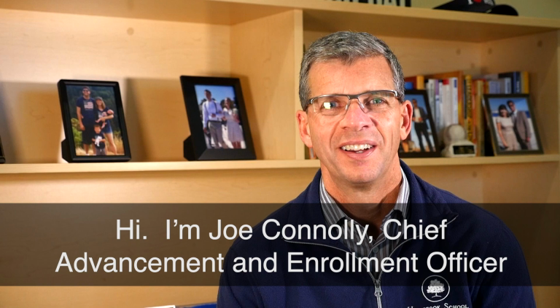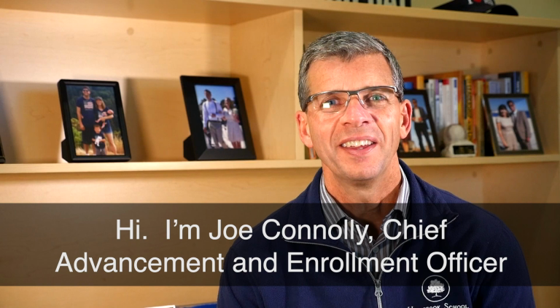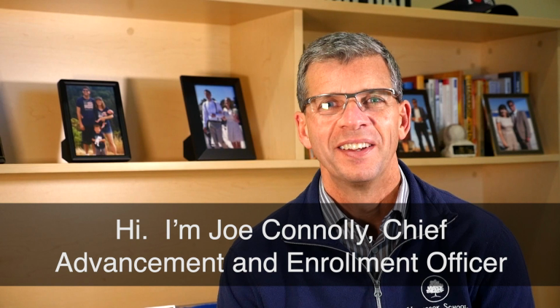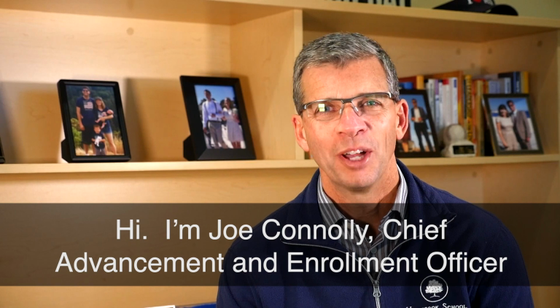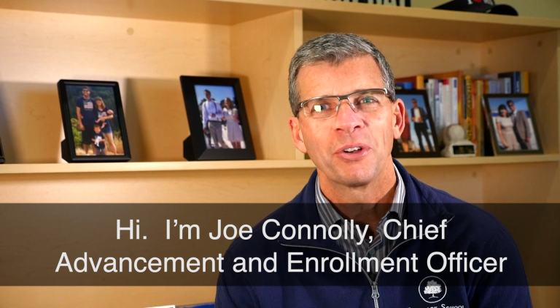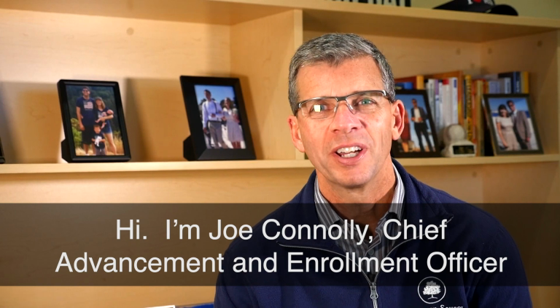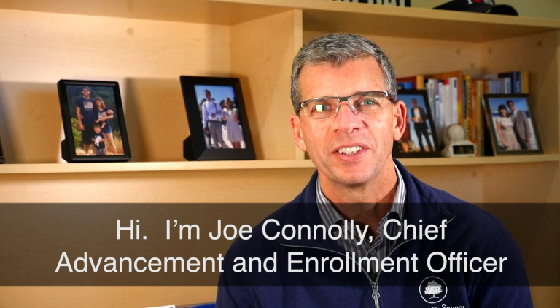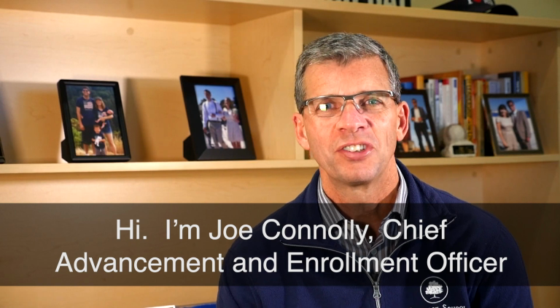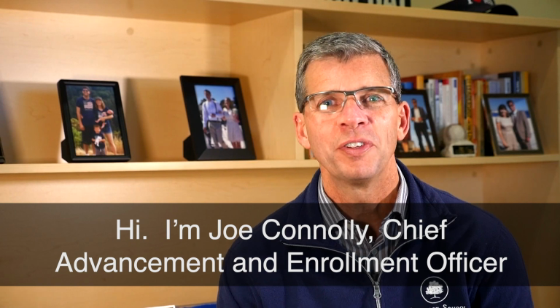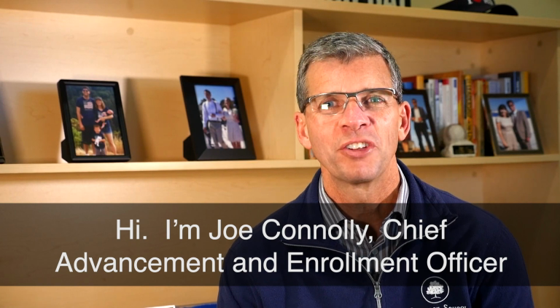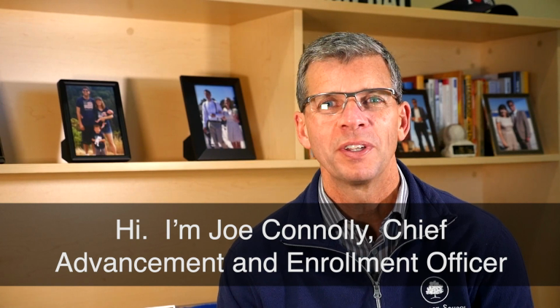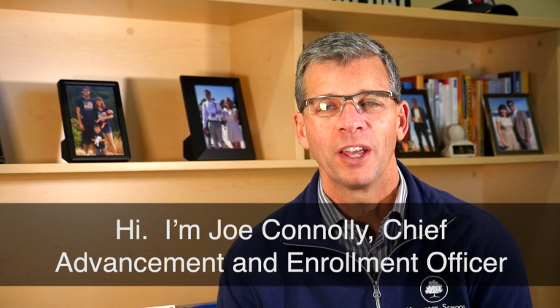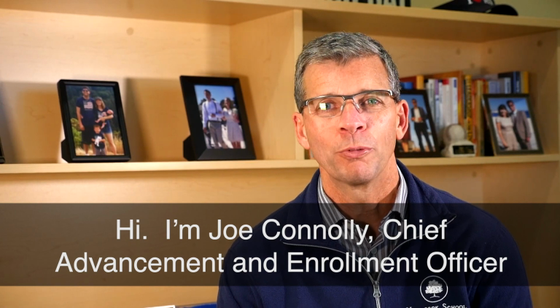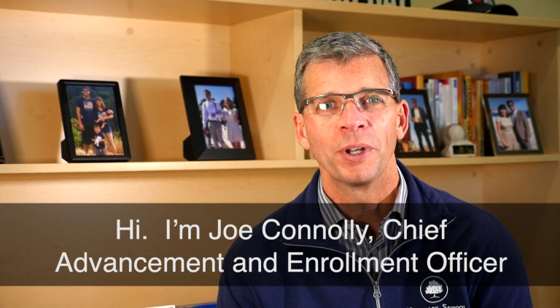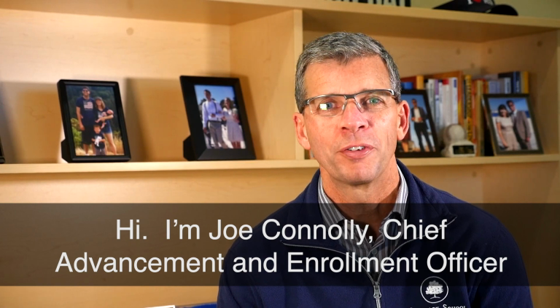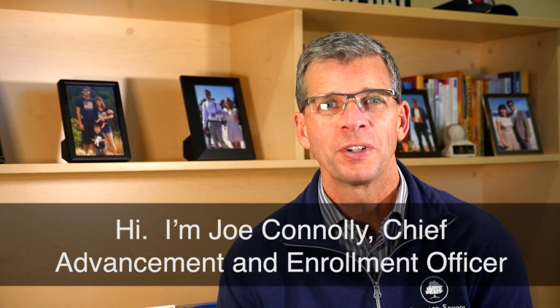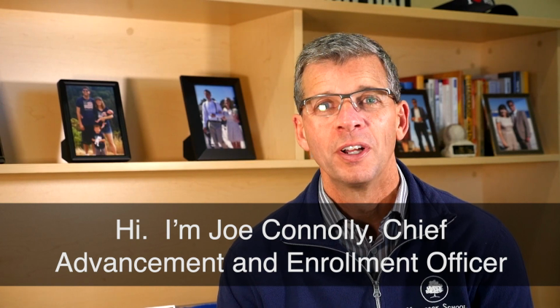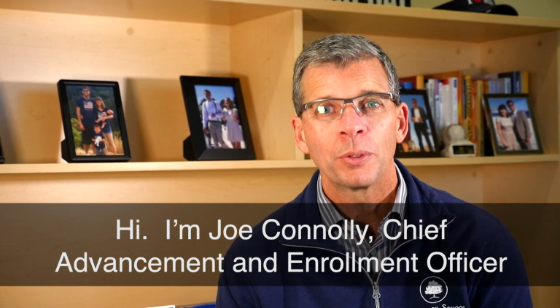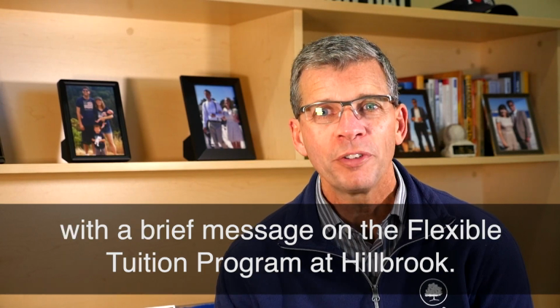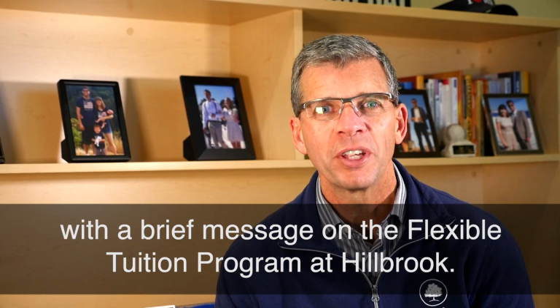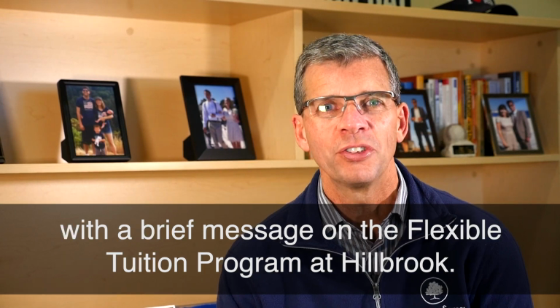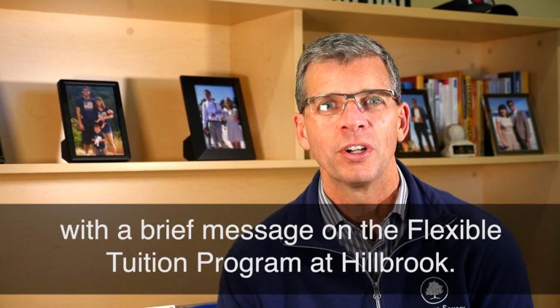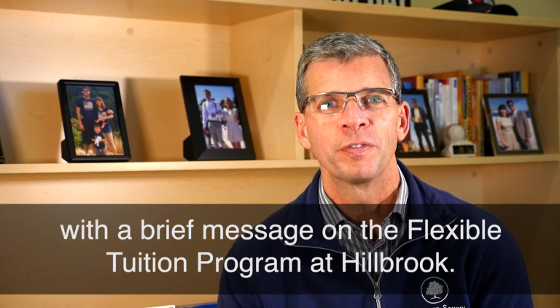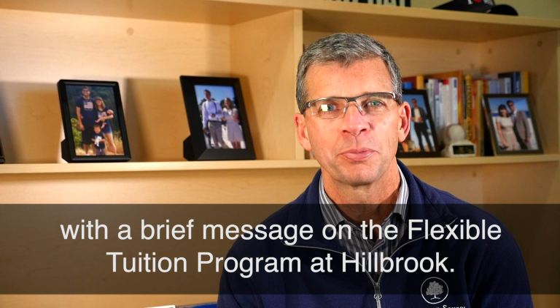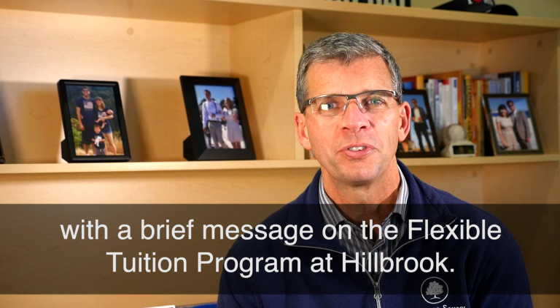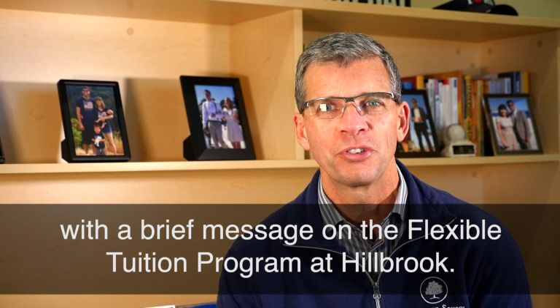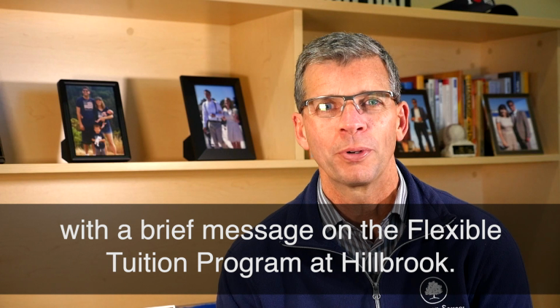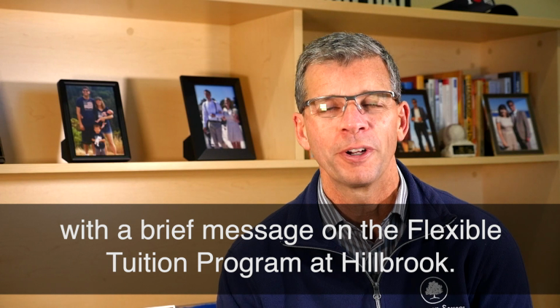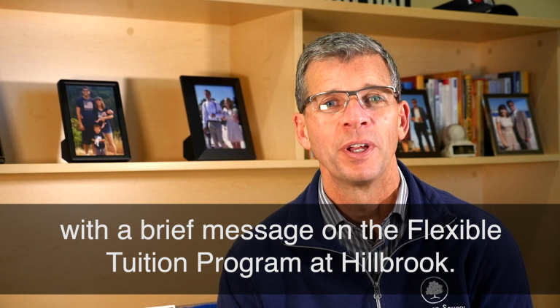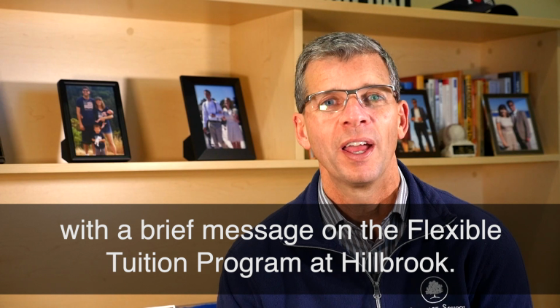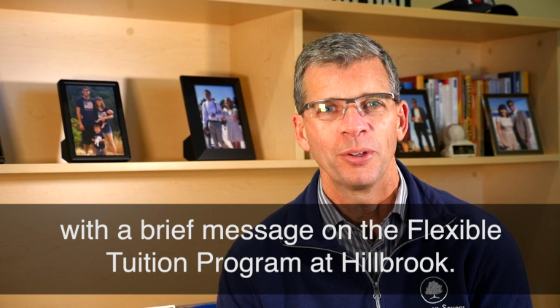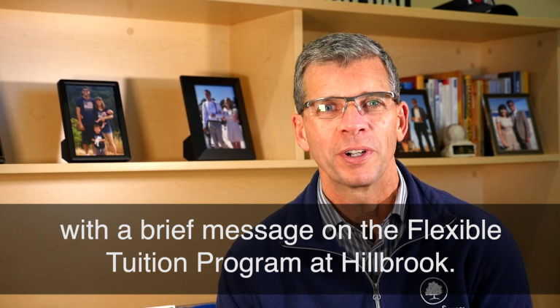Hi, I'm Joe Conley, Chief Advancement and Enrollment Officer, with a brief message on the flexible tuition program at Hillbrook.